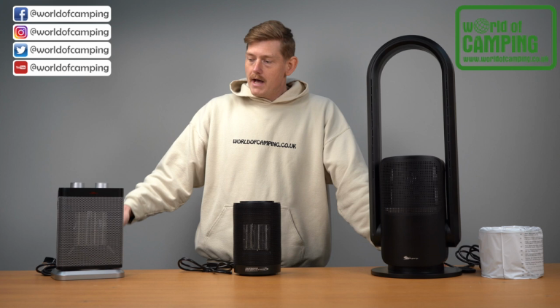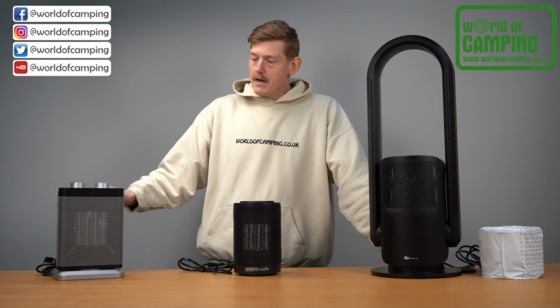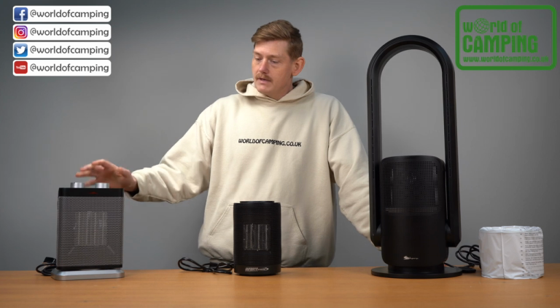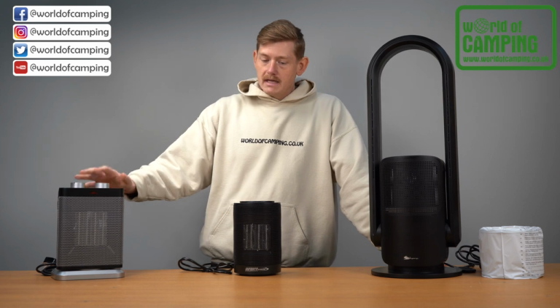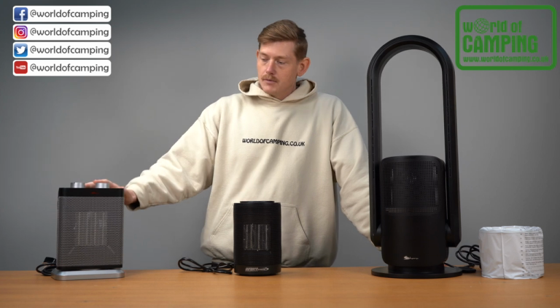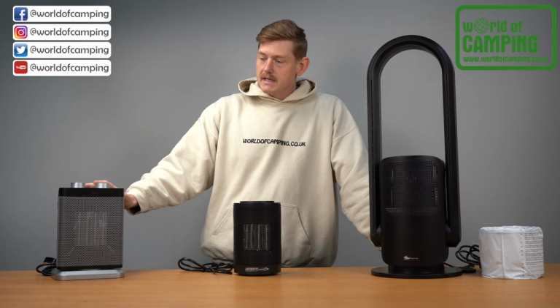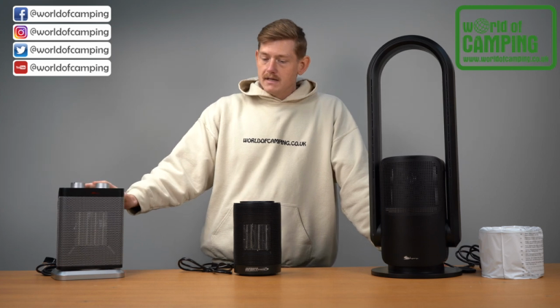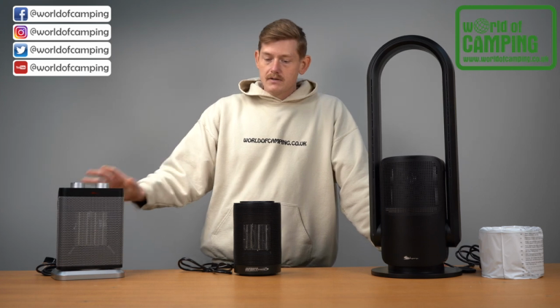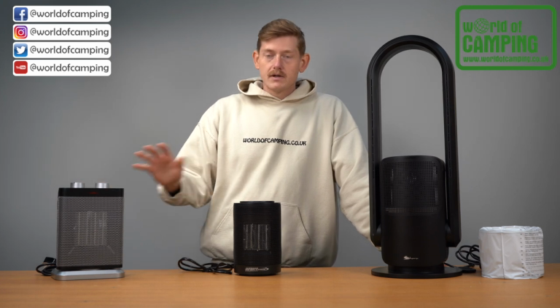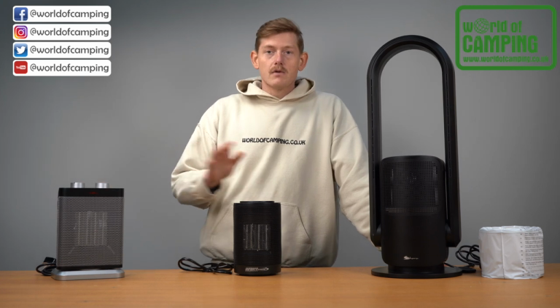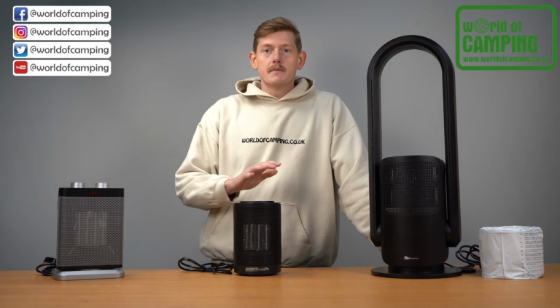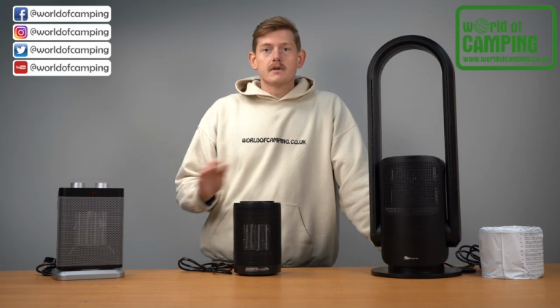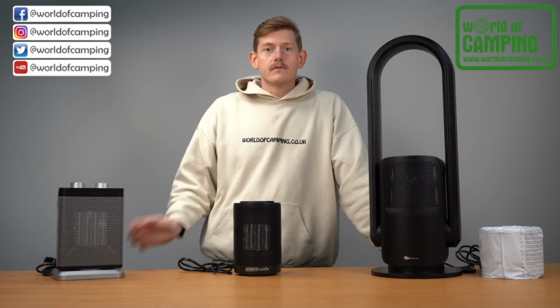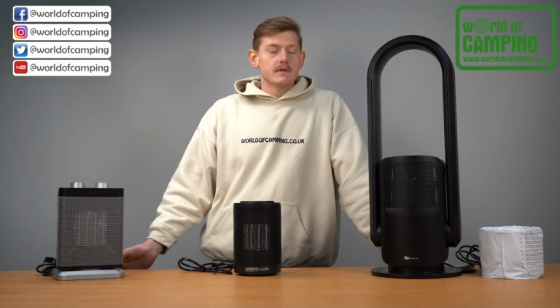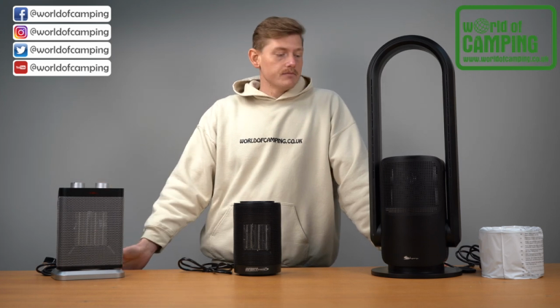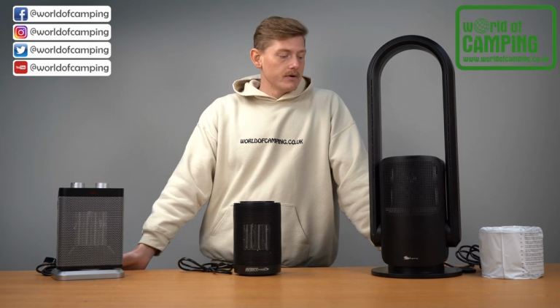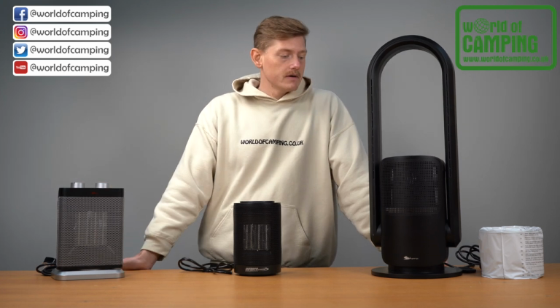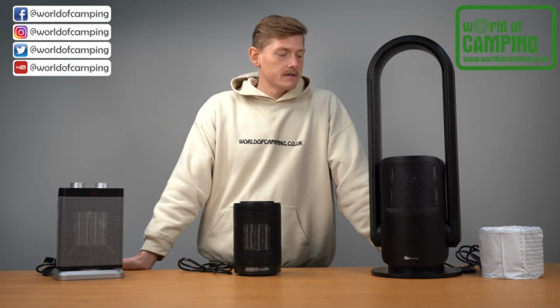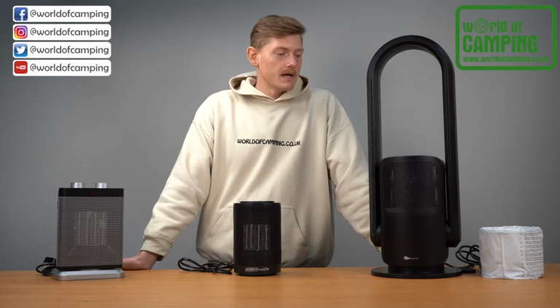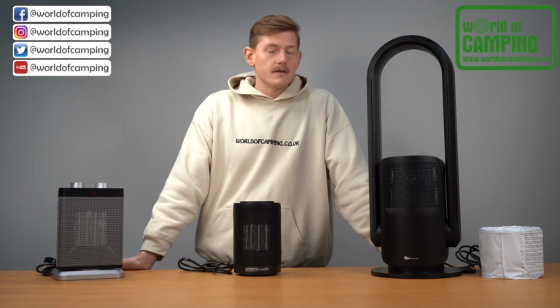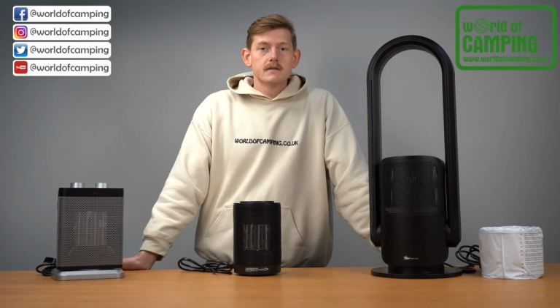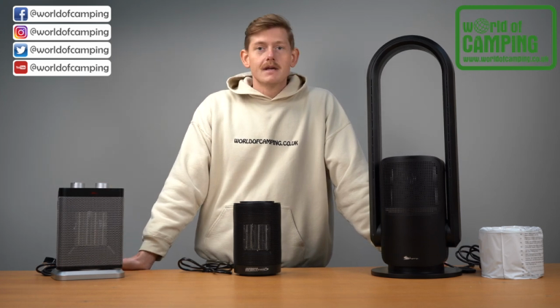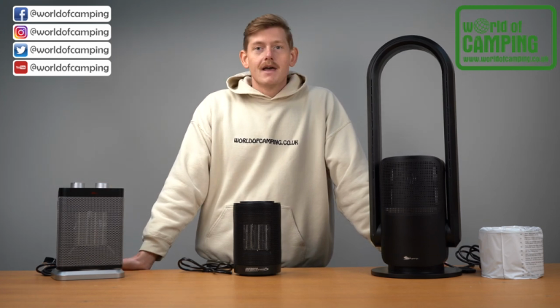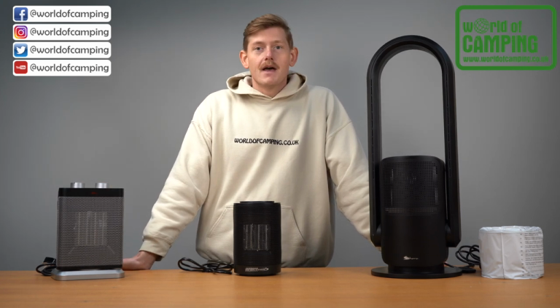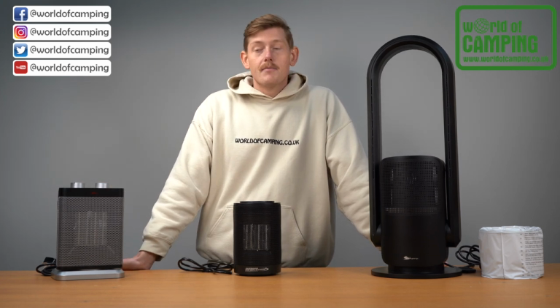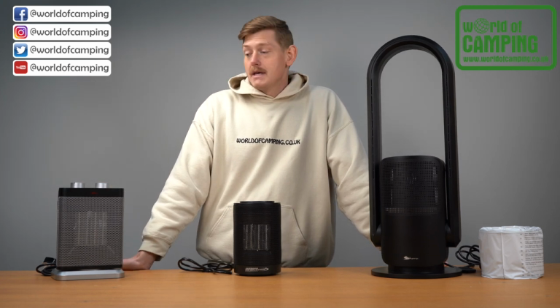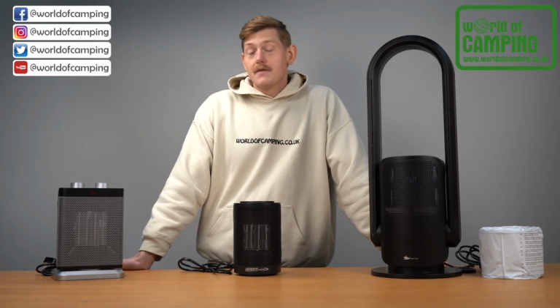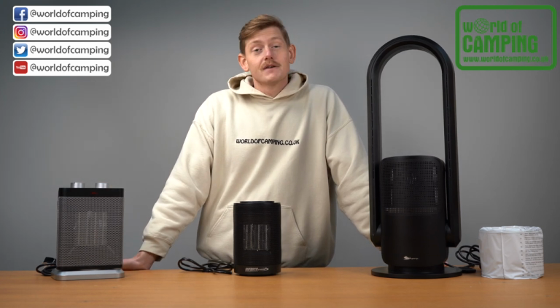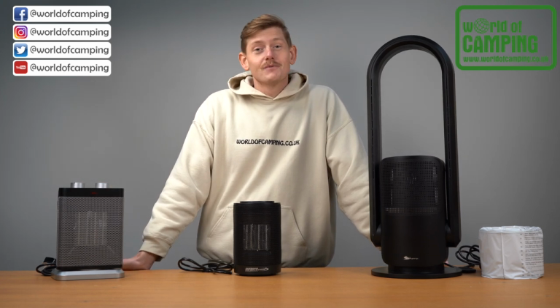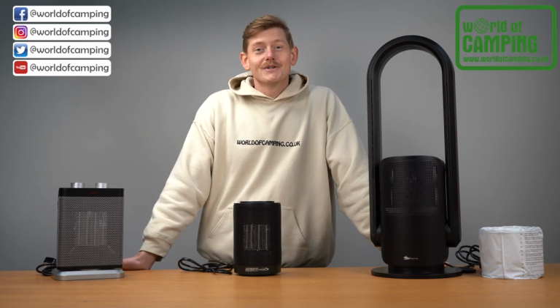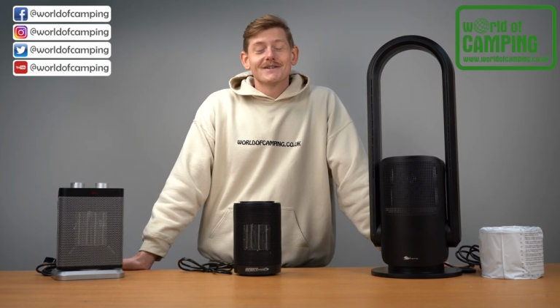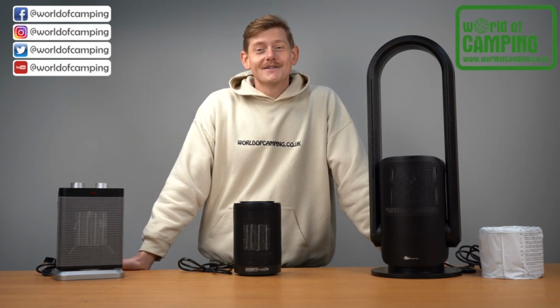If you need any more details, check out our website for all these products and others. Thanks for watching guys.